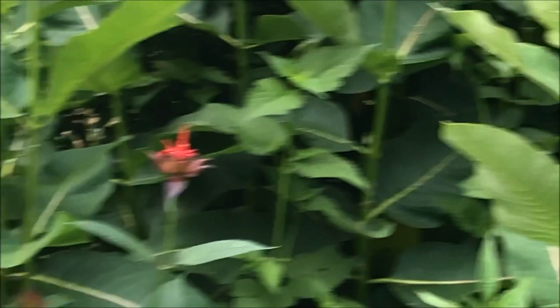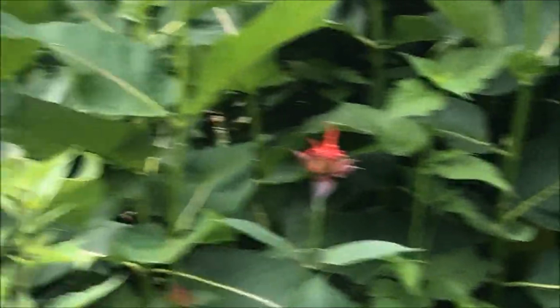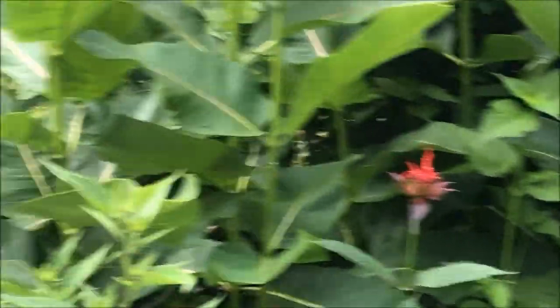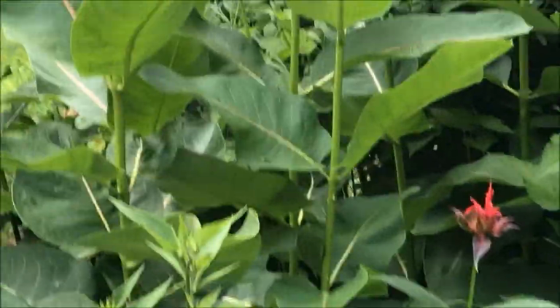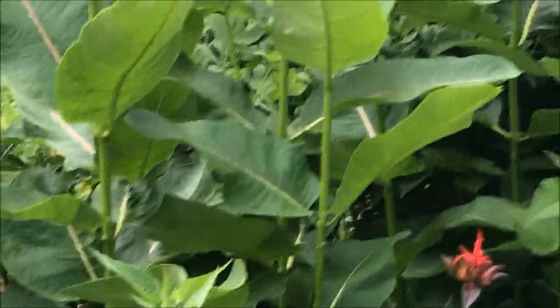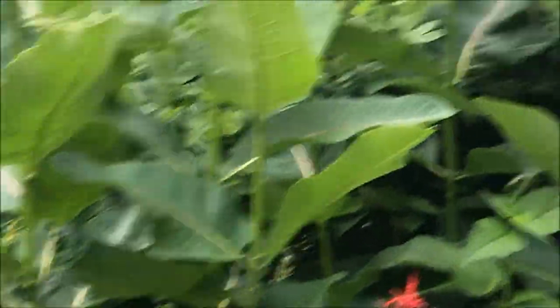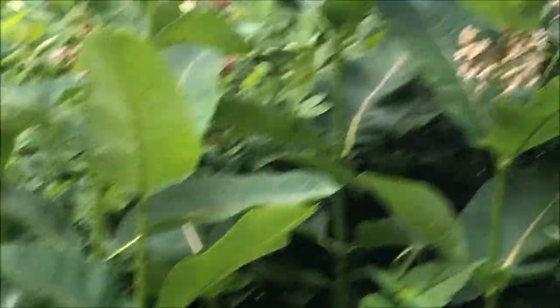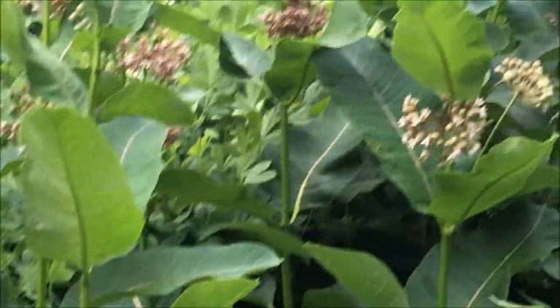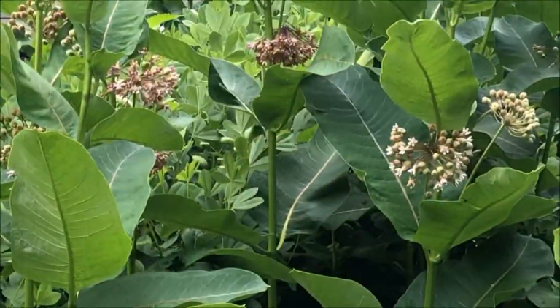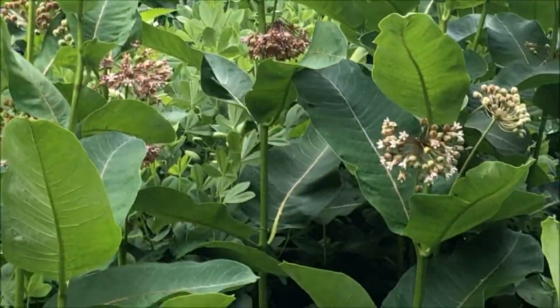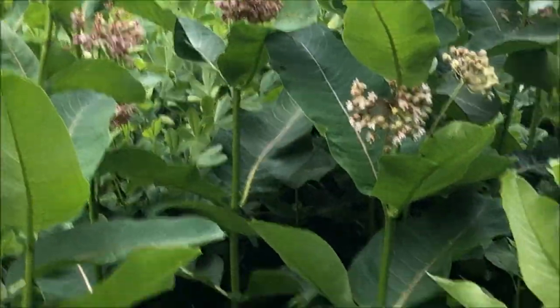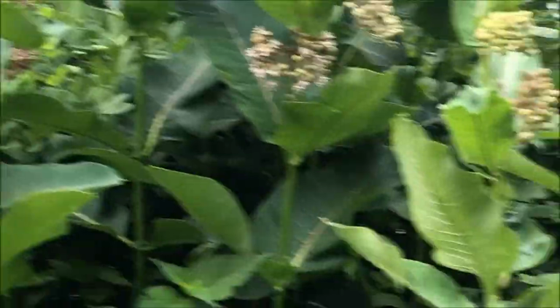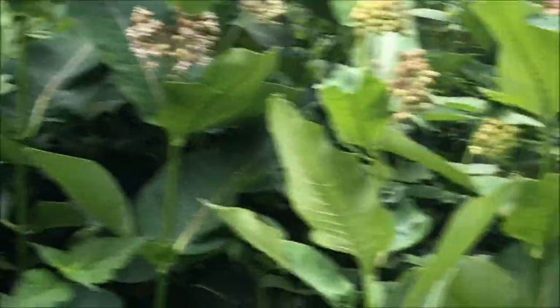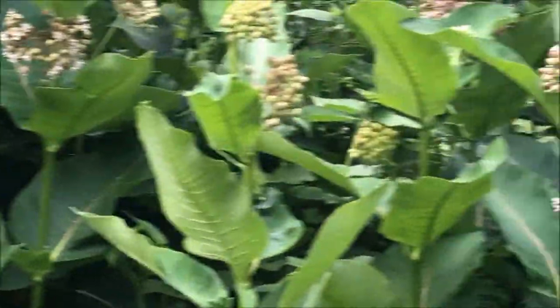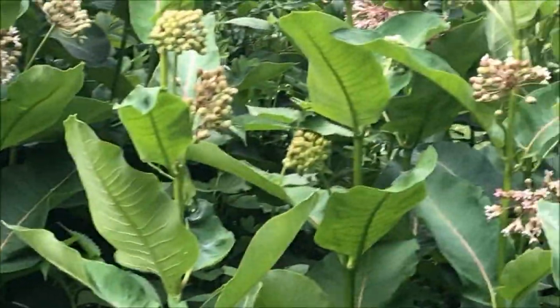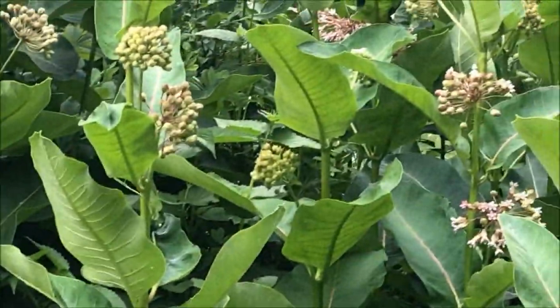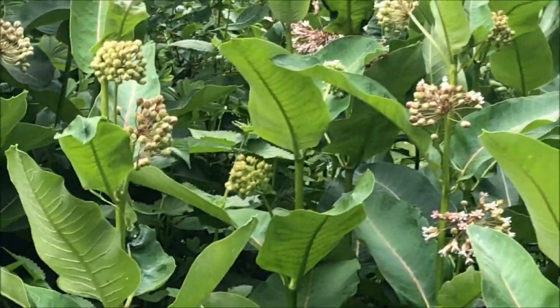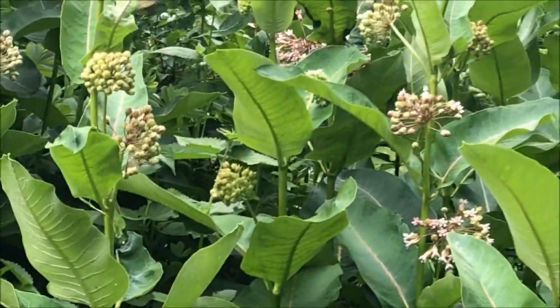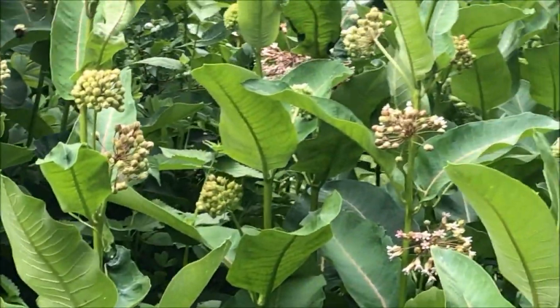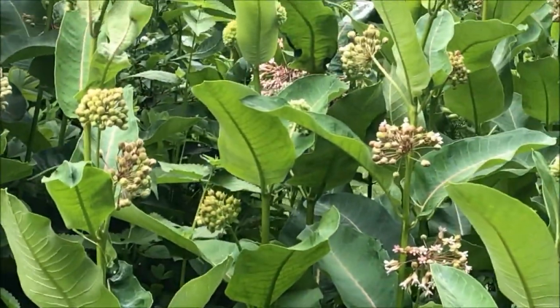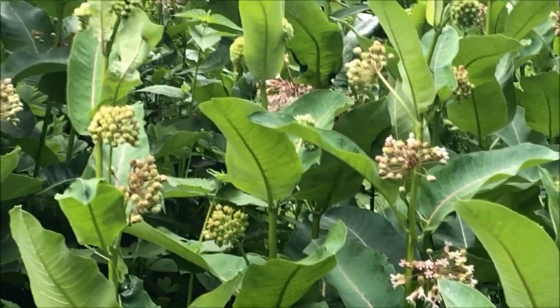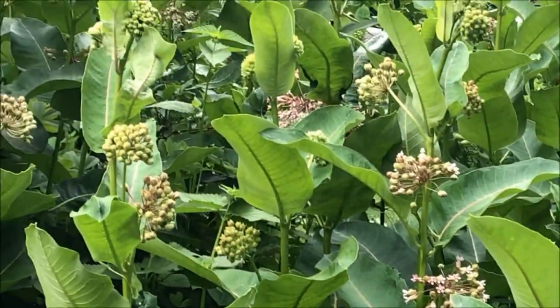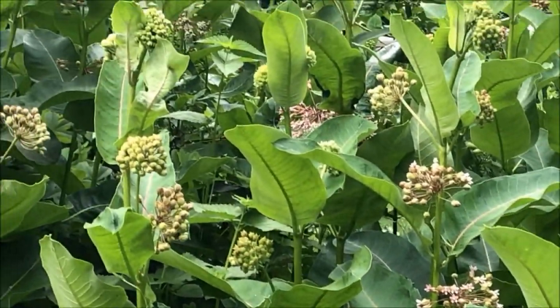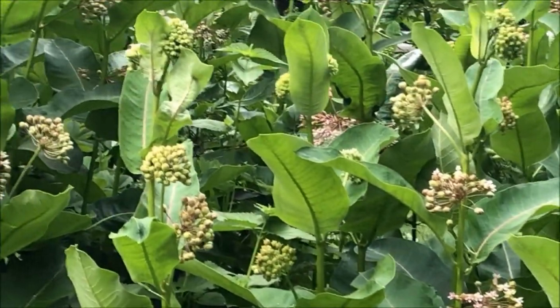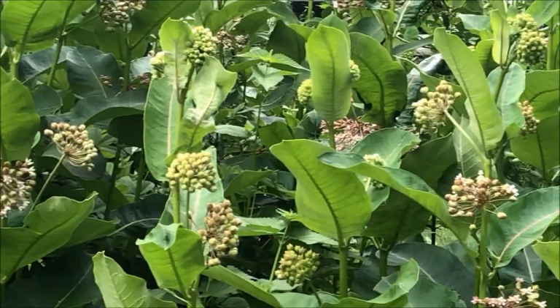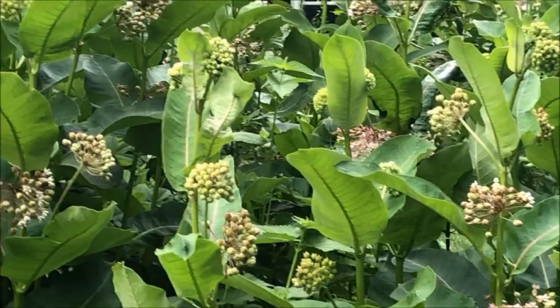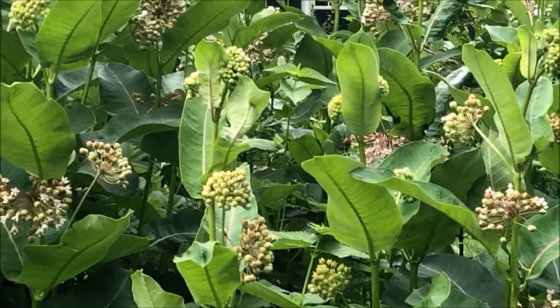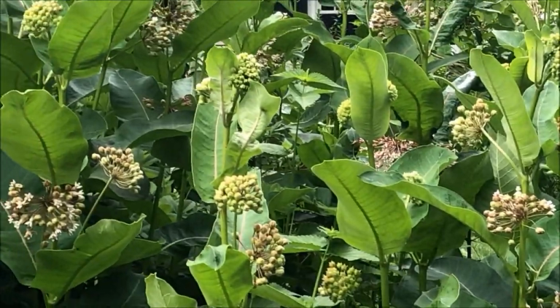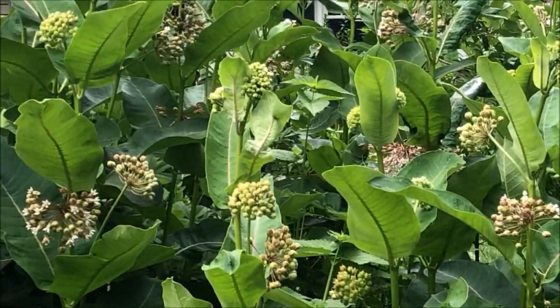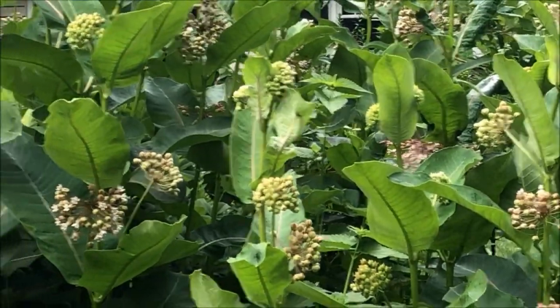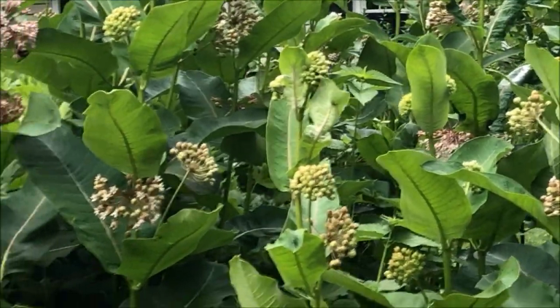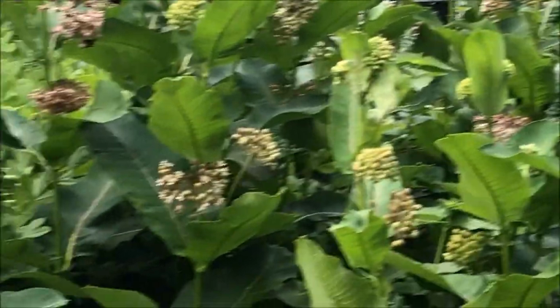Look at this wasp. Anyway, the bees are starting to show up — they always show up when the milkweed blooms.